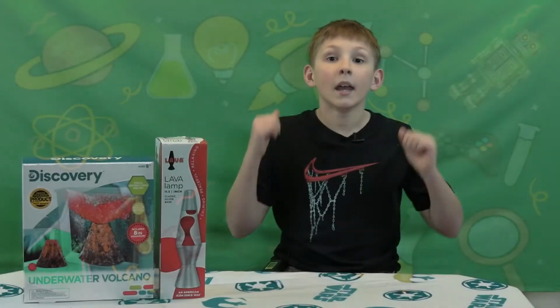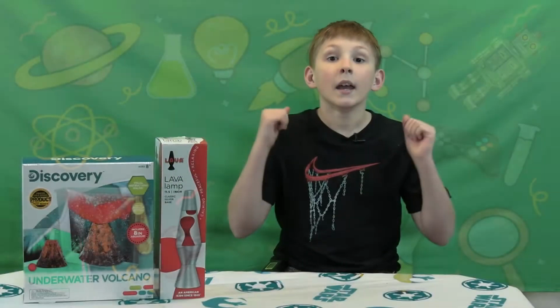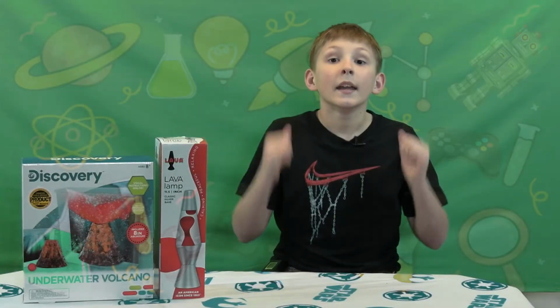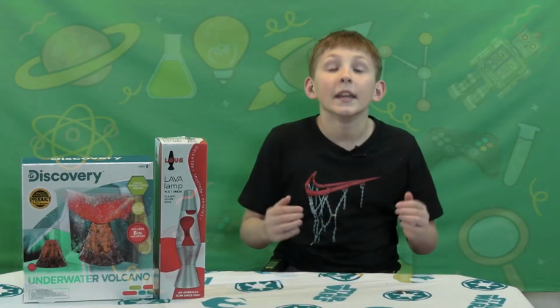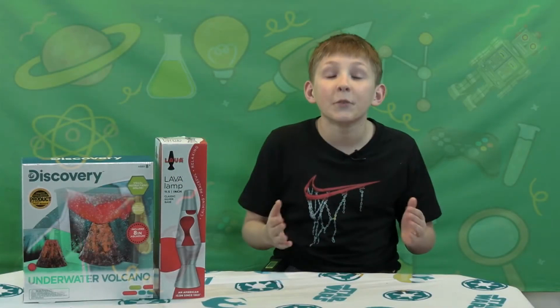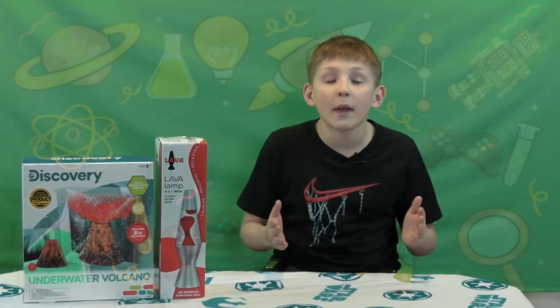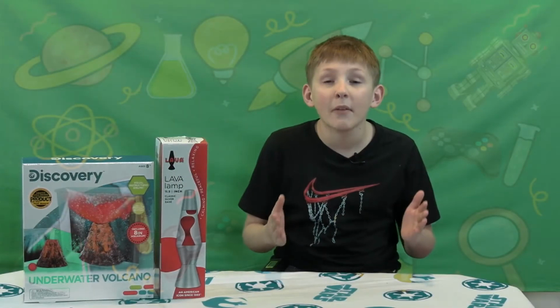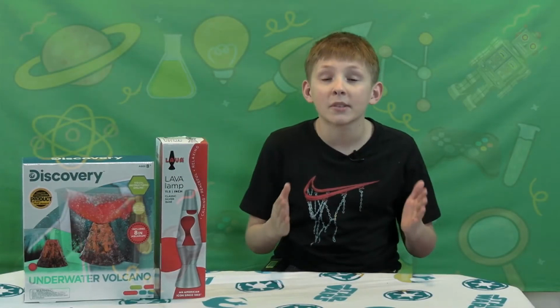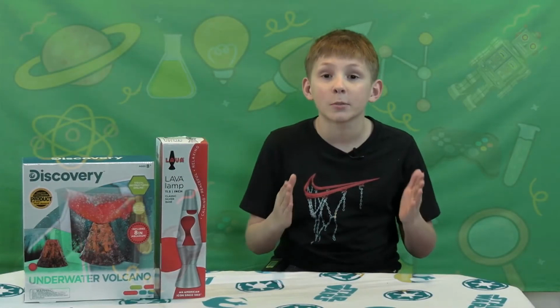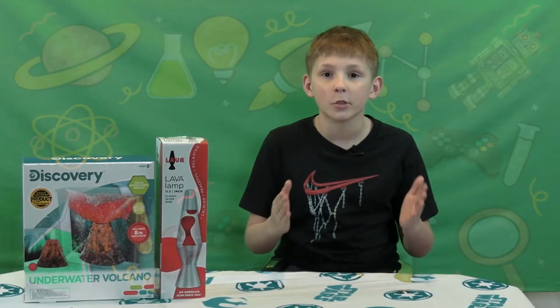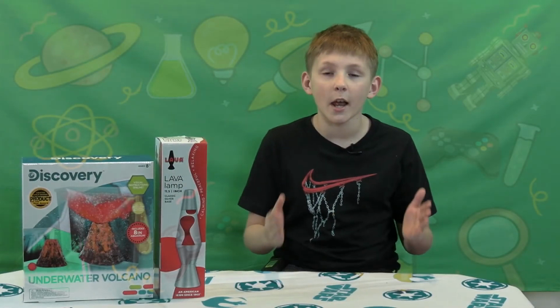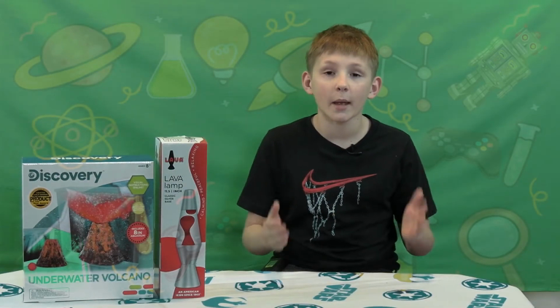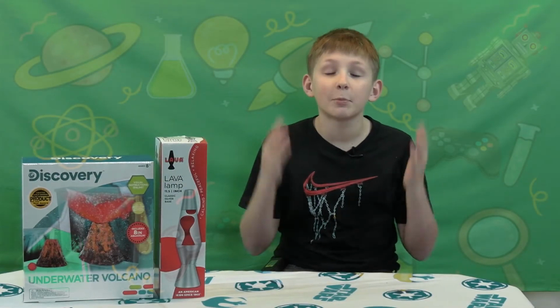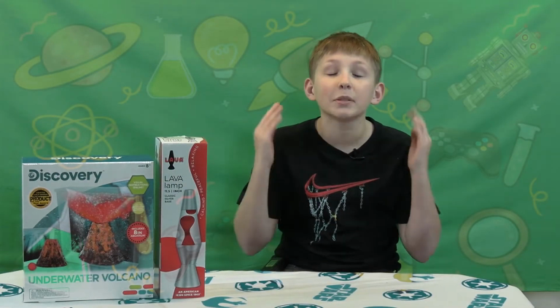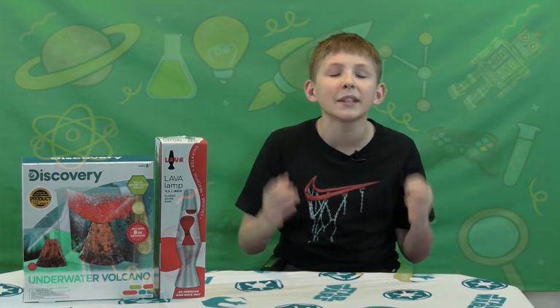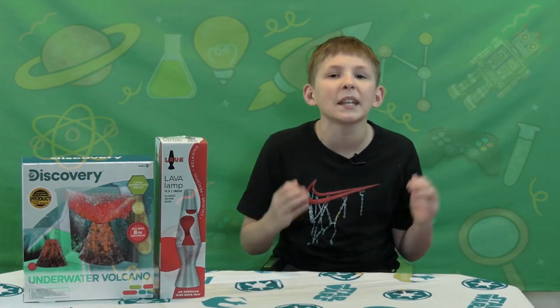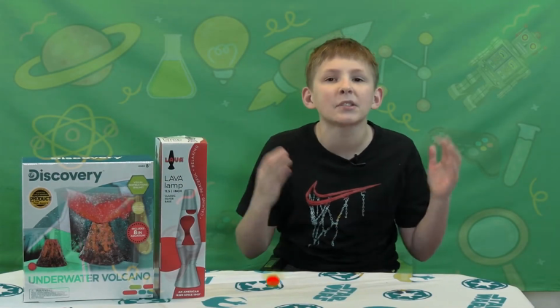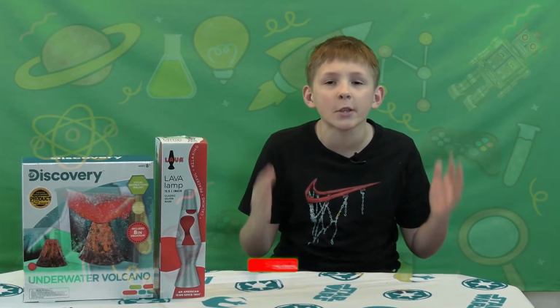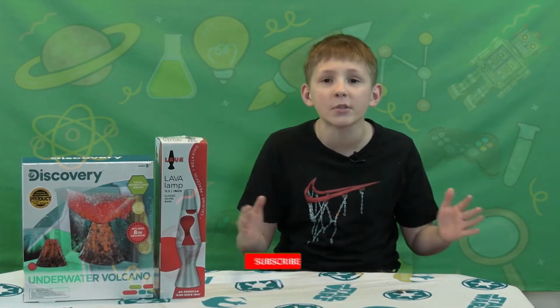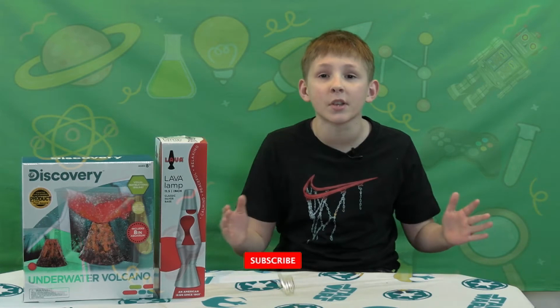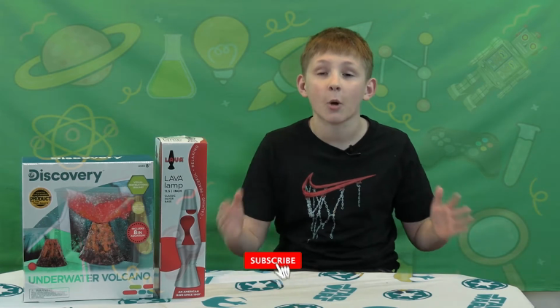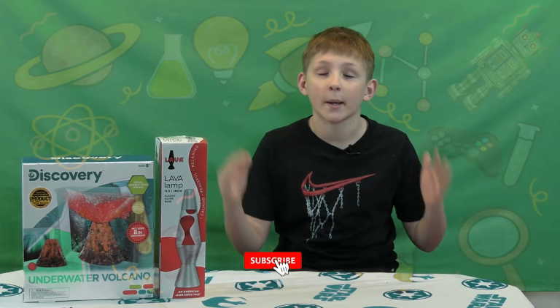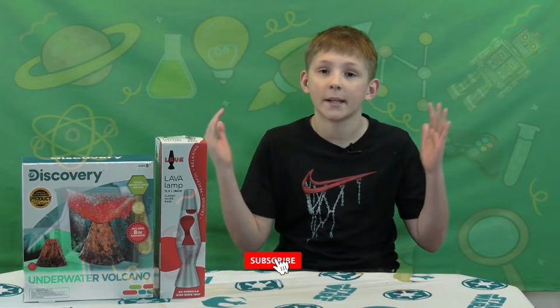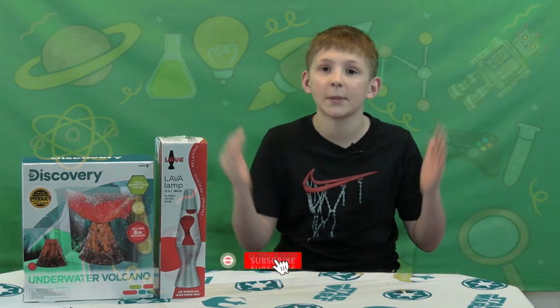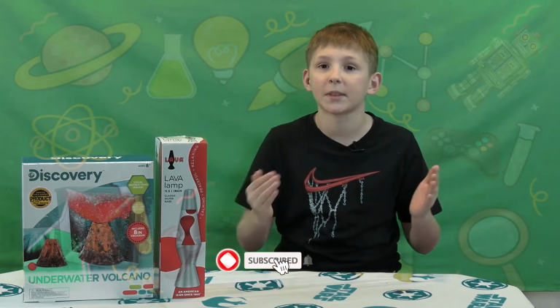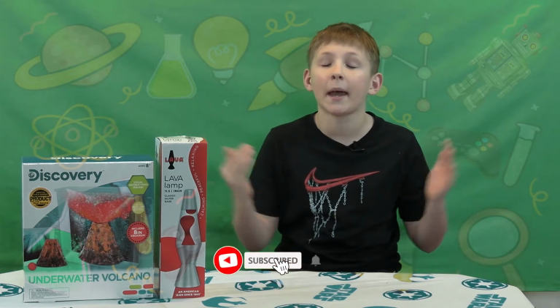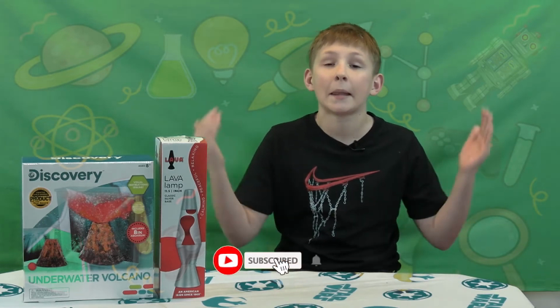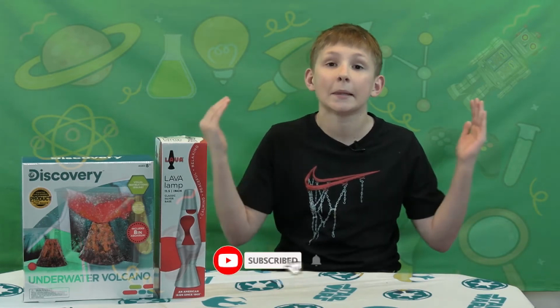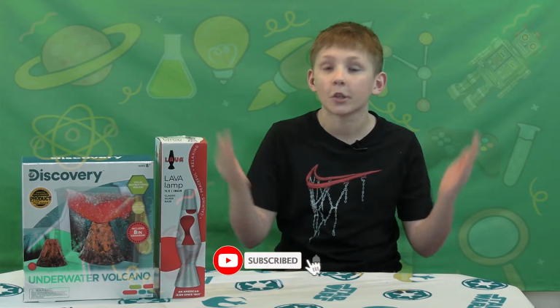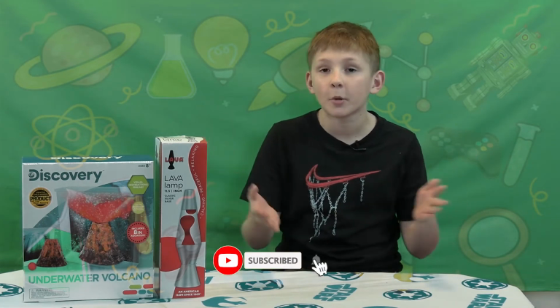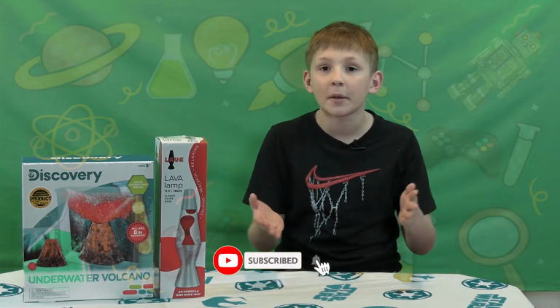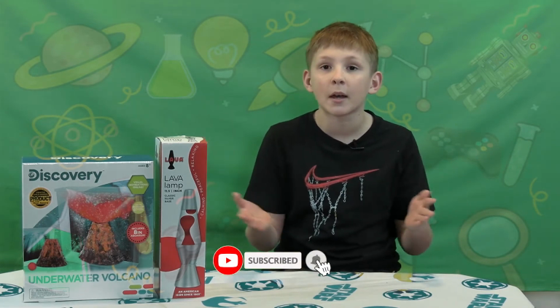If you haven't subscribed, please do so and hit that little bell.